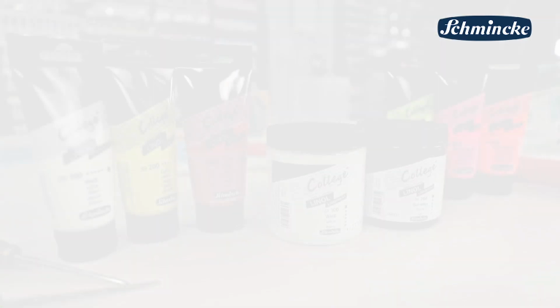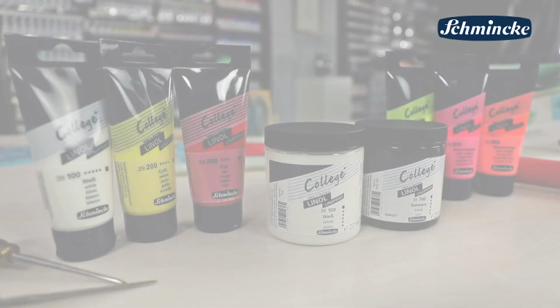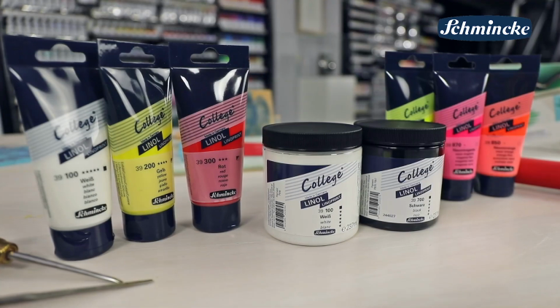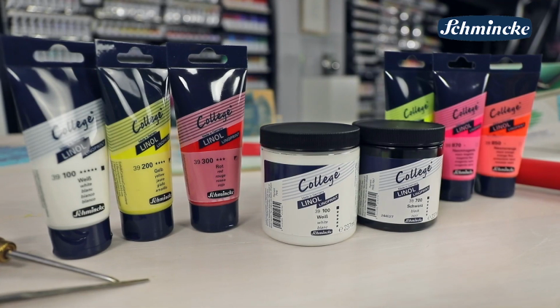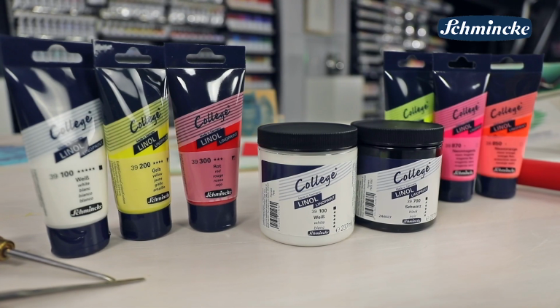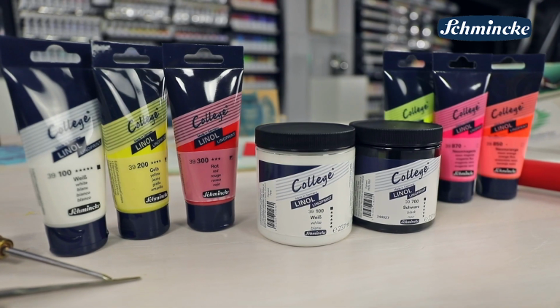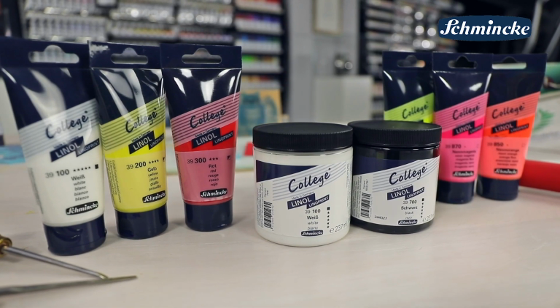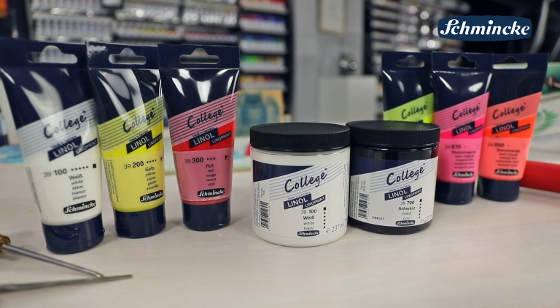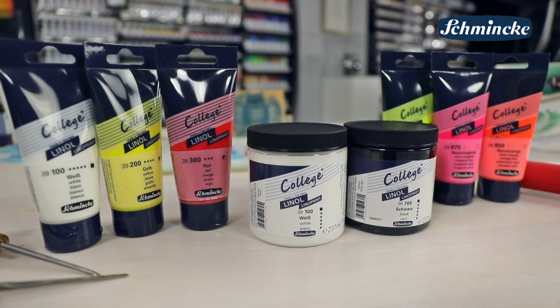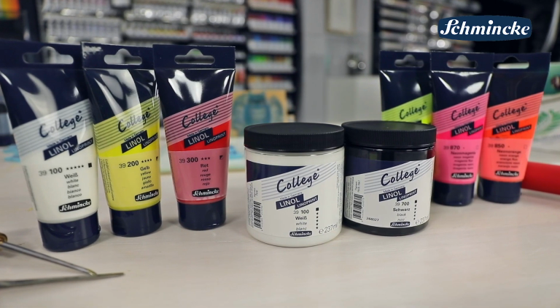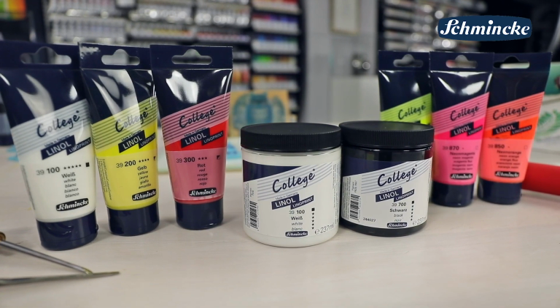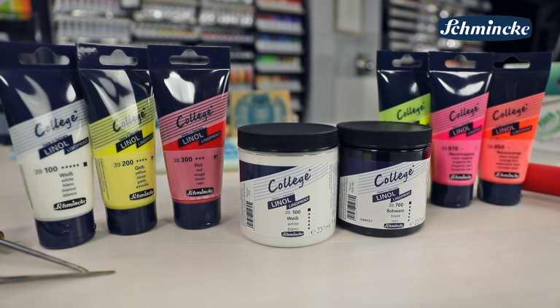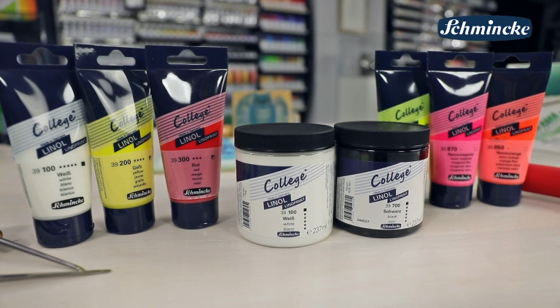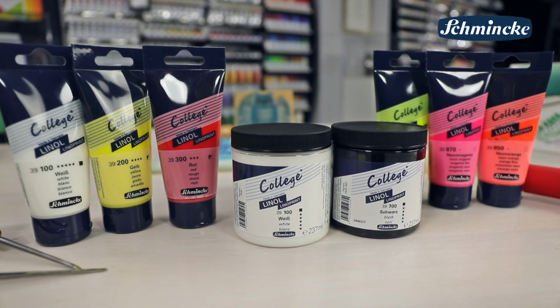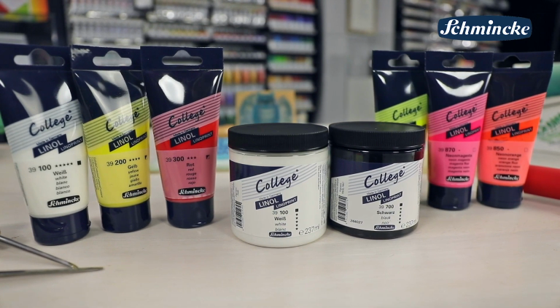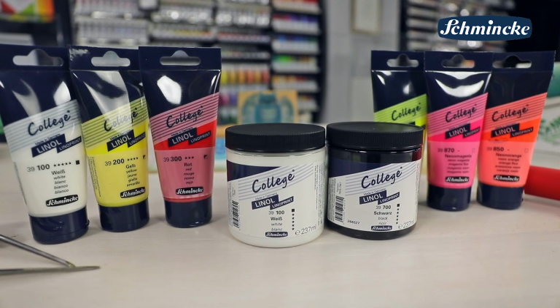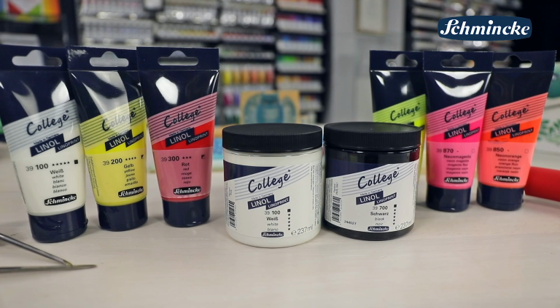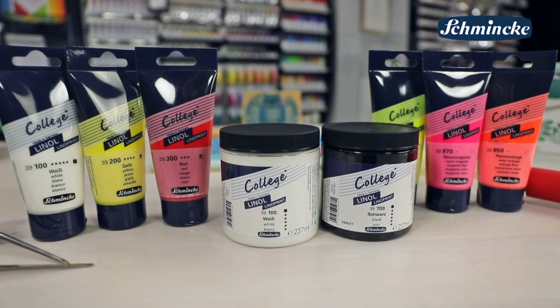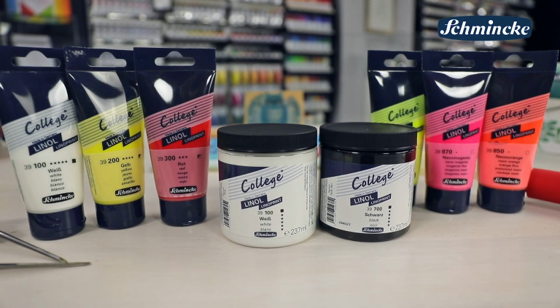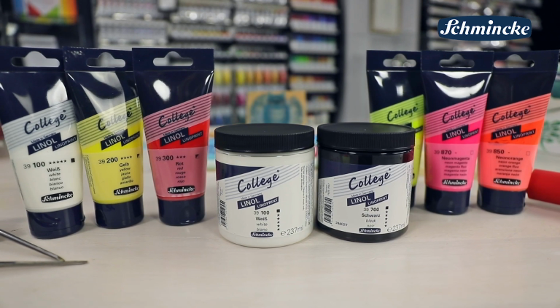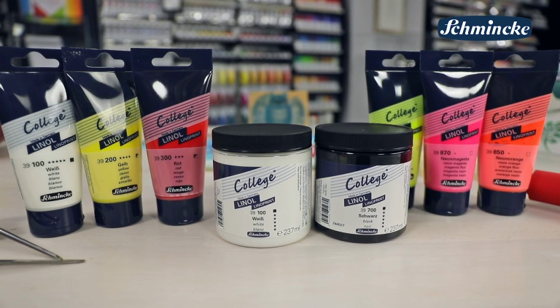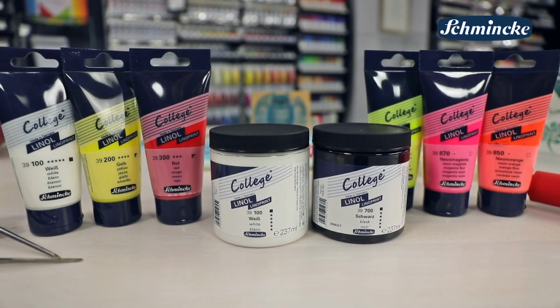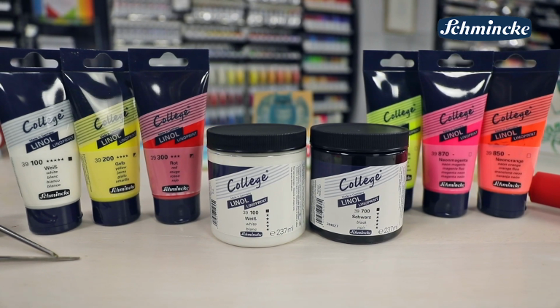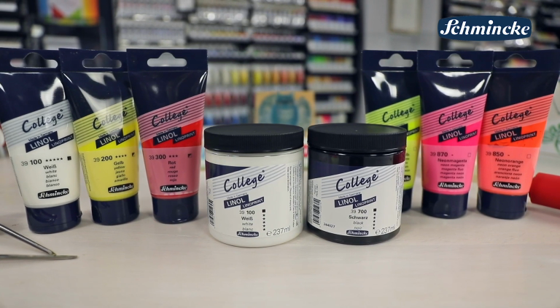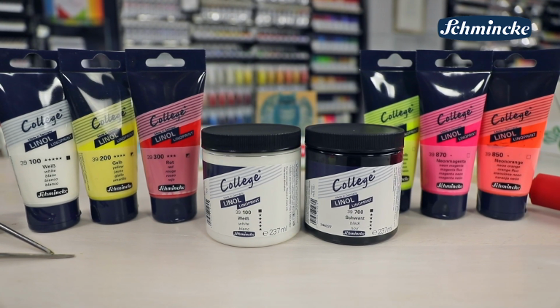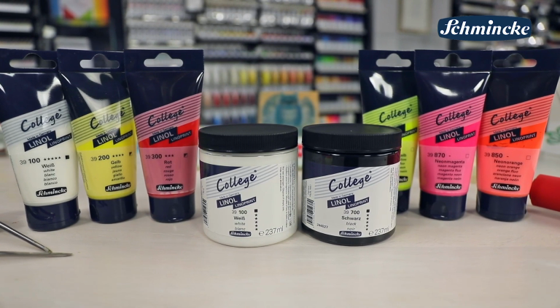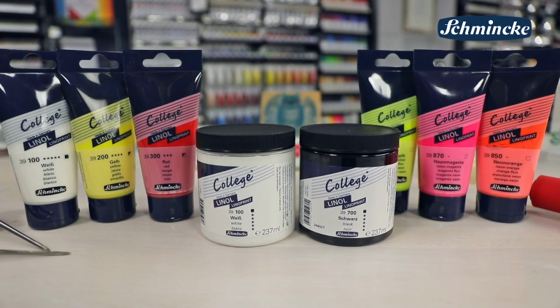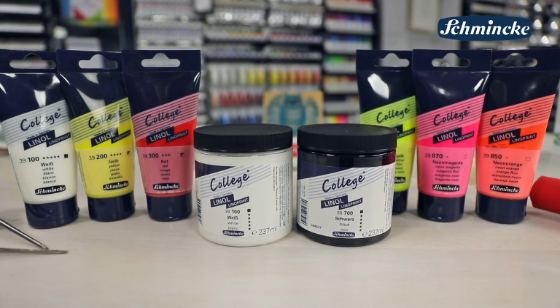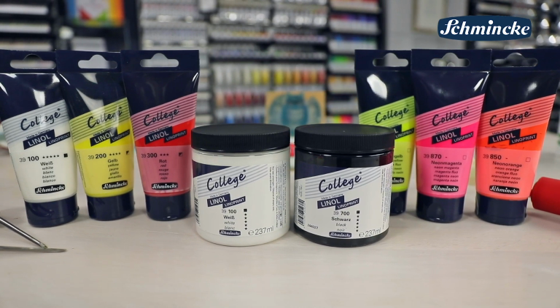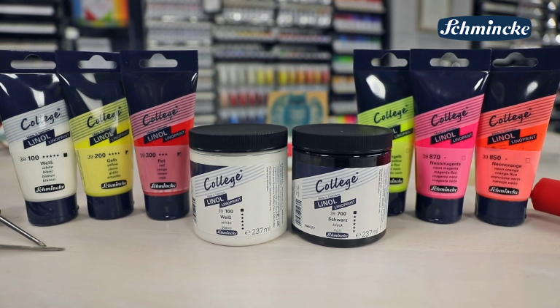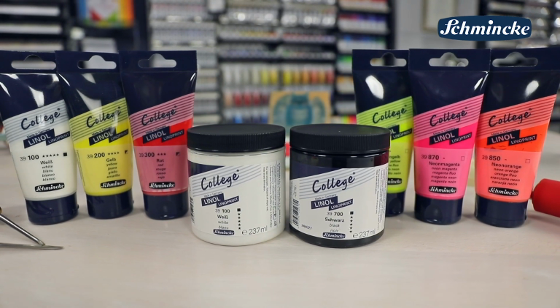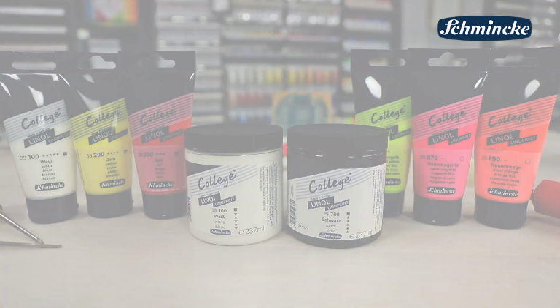Alle Farbtöne gibt es in 75-Milliliter-Kunststofftuben. Weiß und Schwarz gibt es zusätzlich auch in 237-Milliliter-Tiegeln.